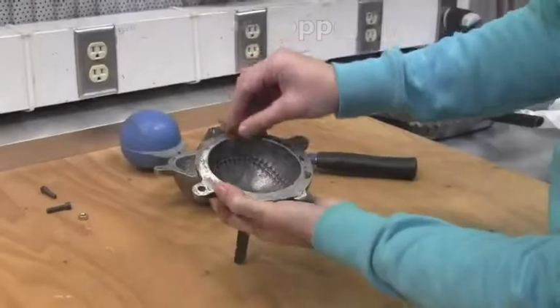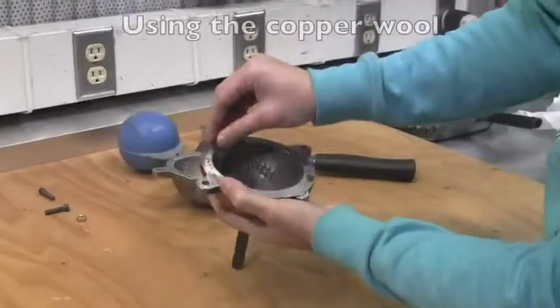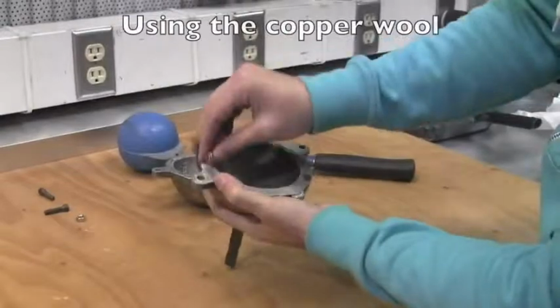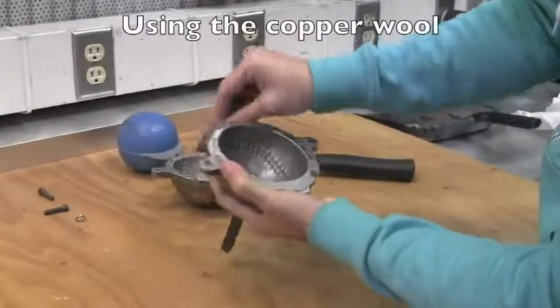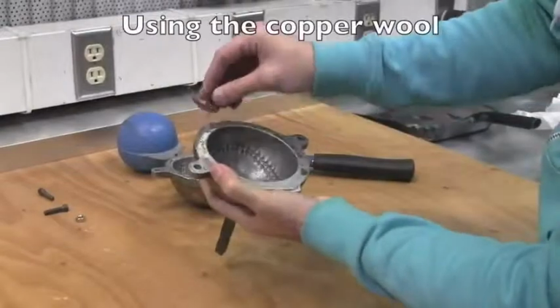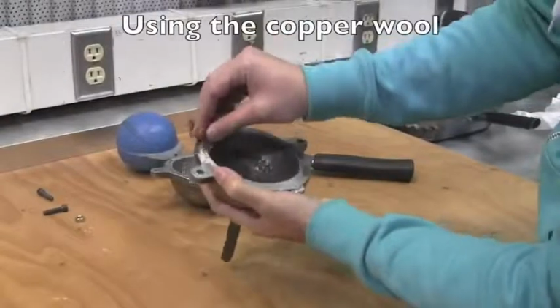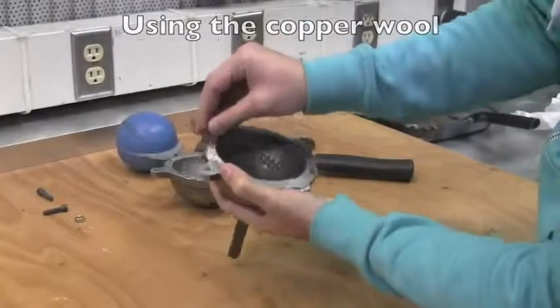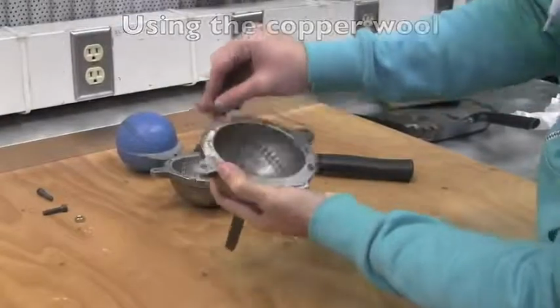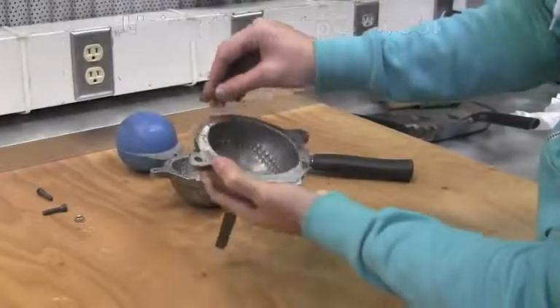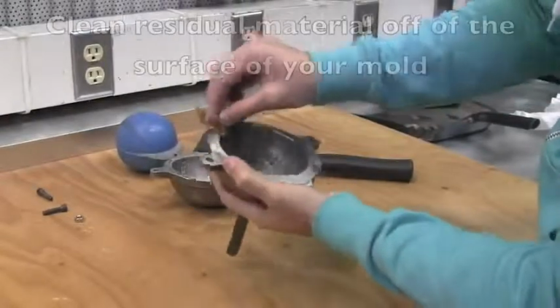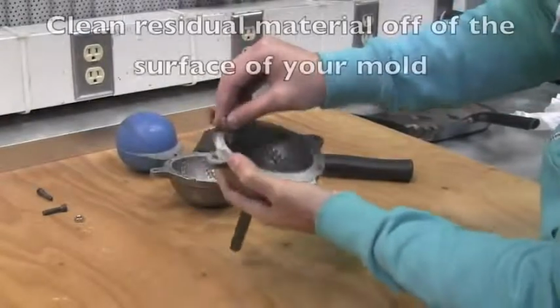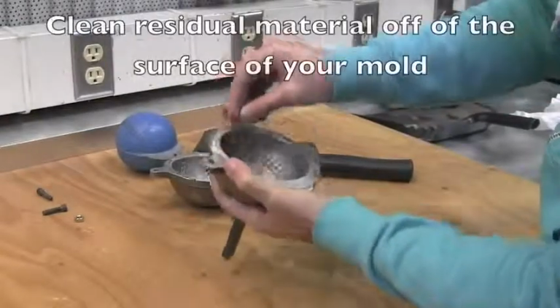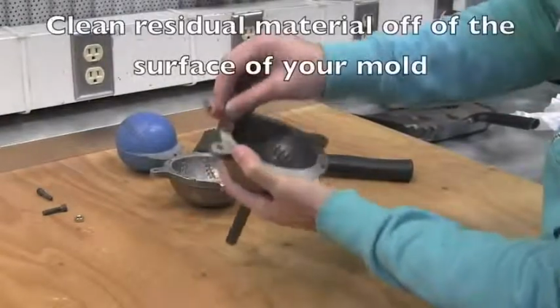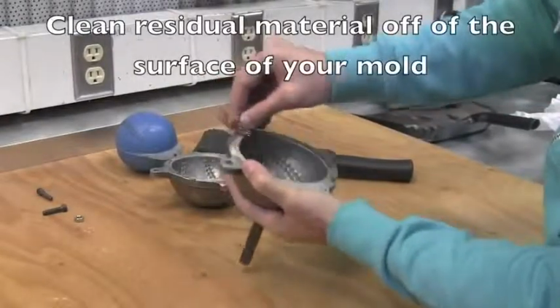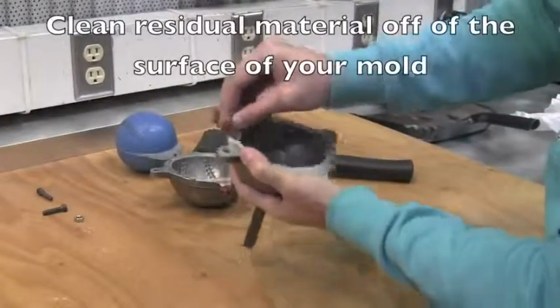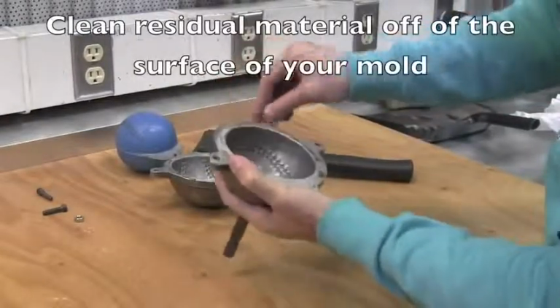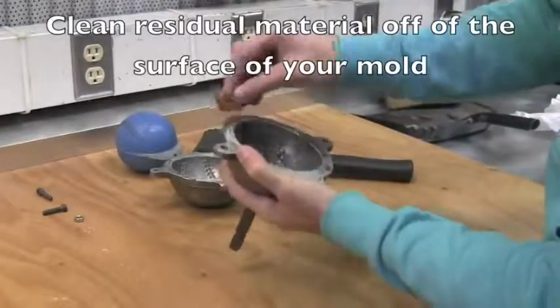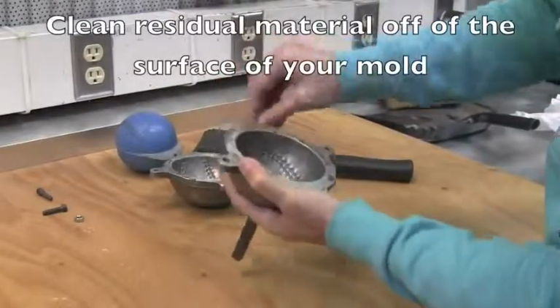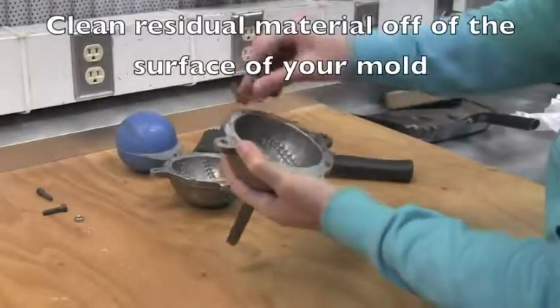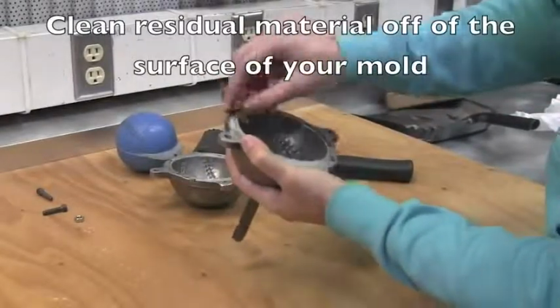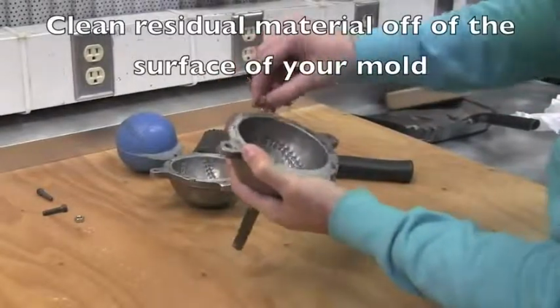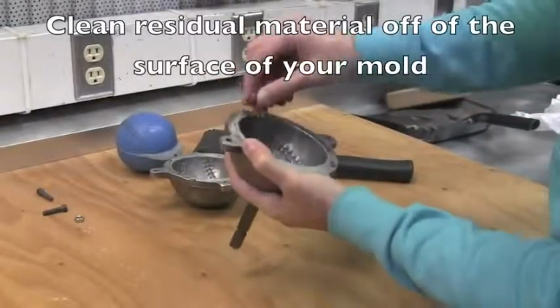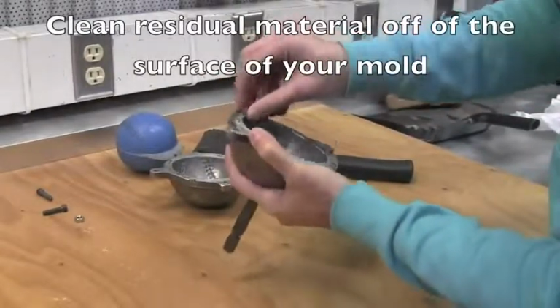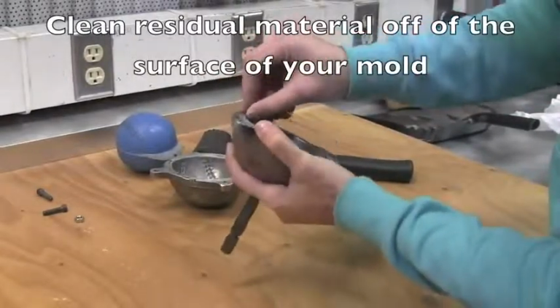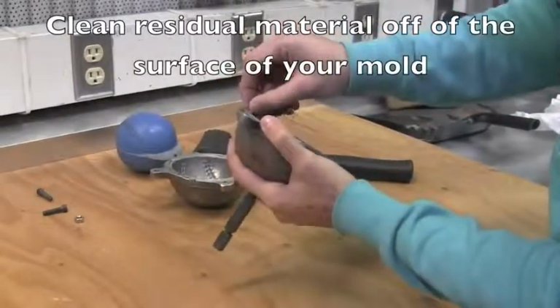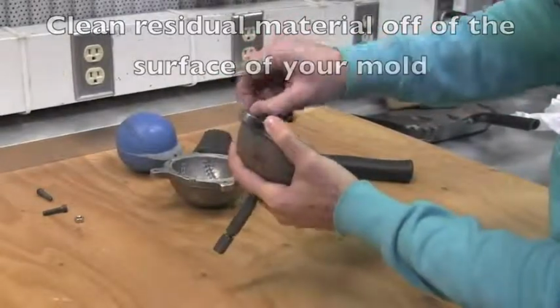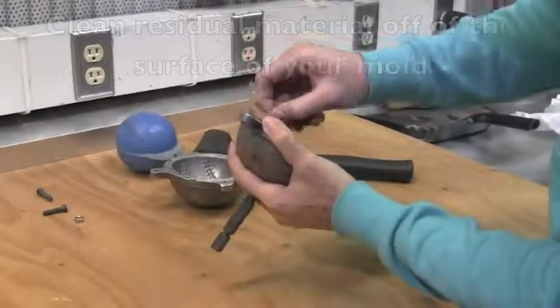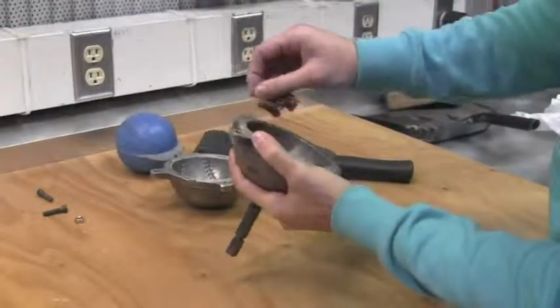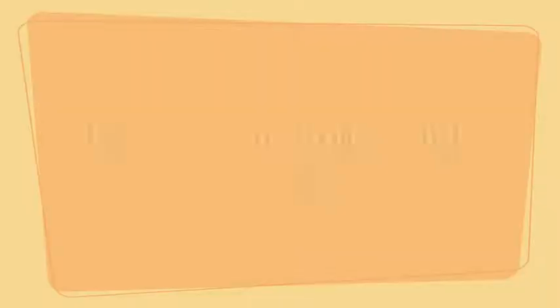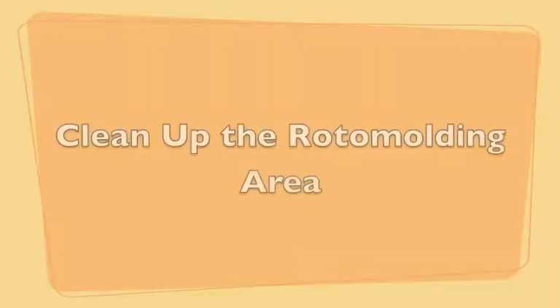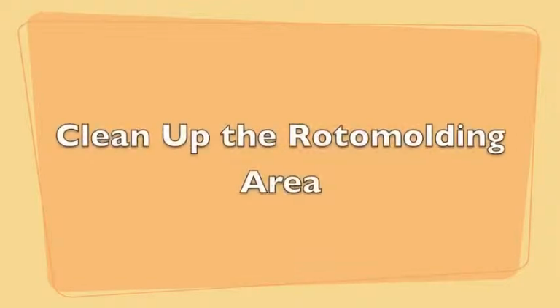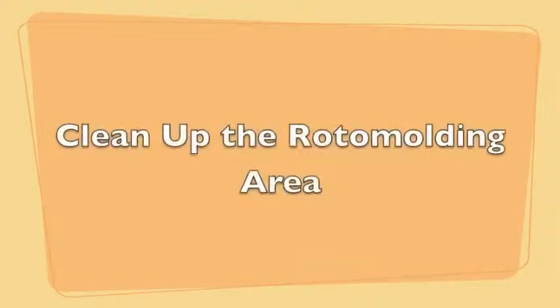Using the copper wool, clean any residual material off the surface of your mold.